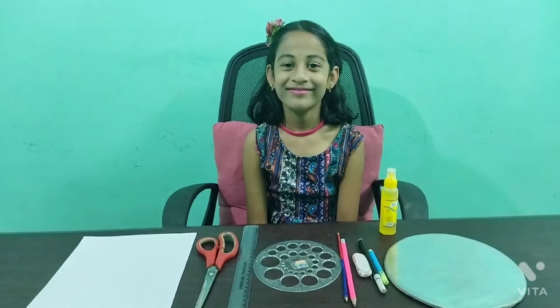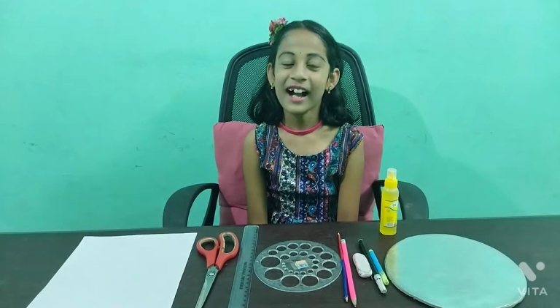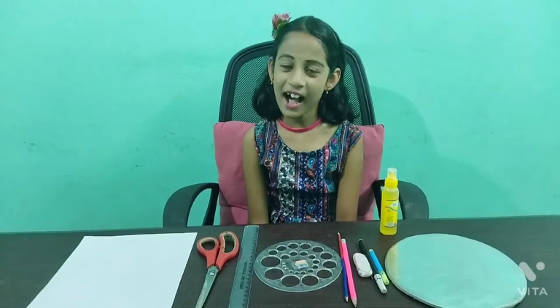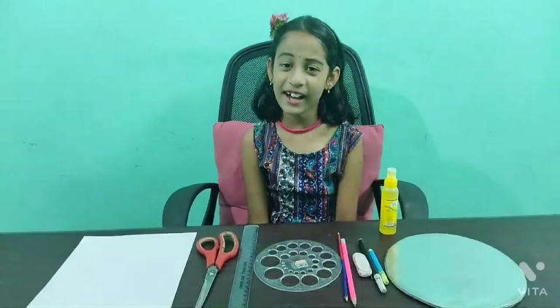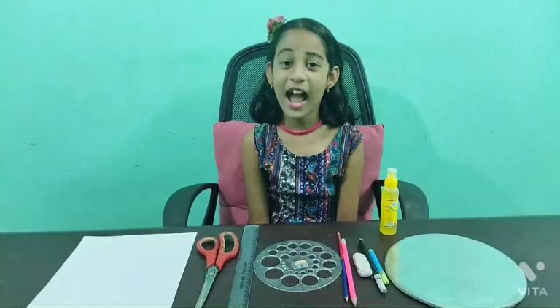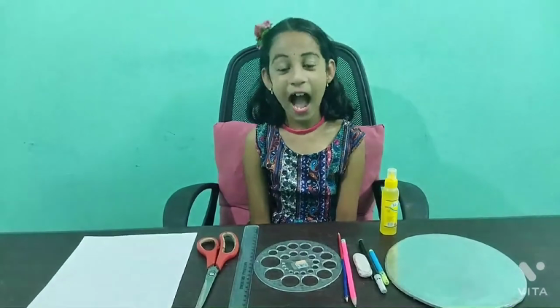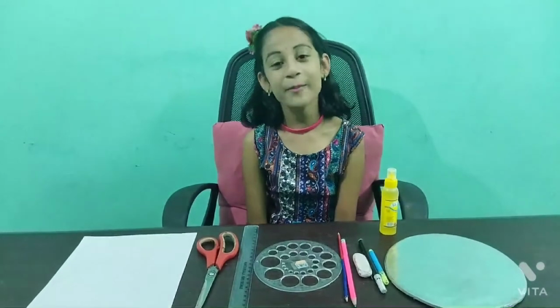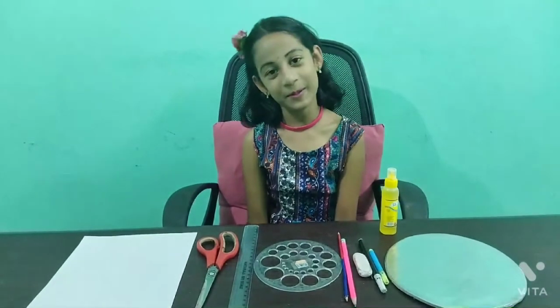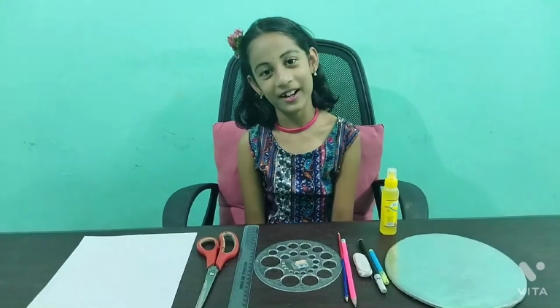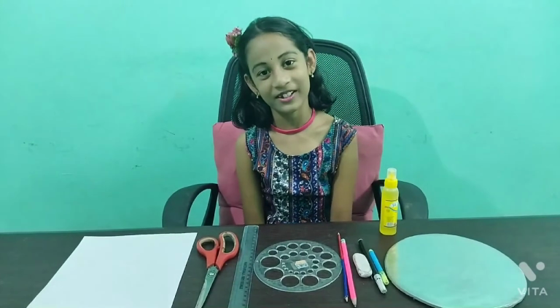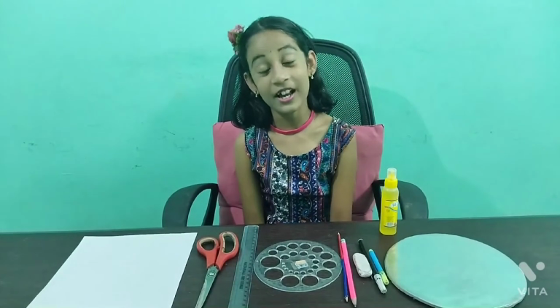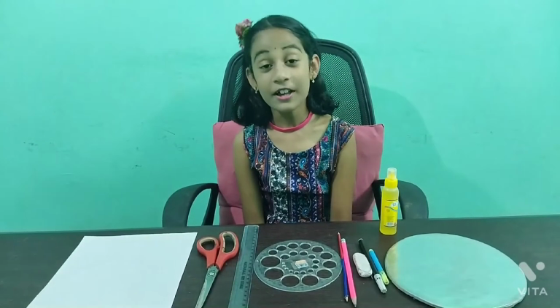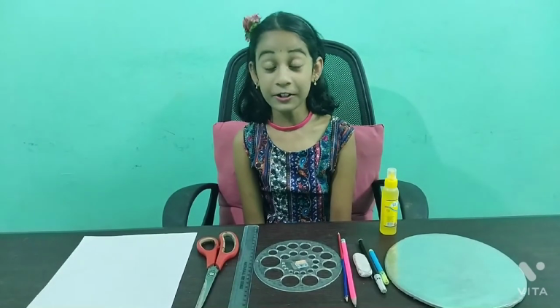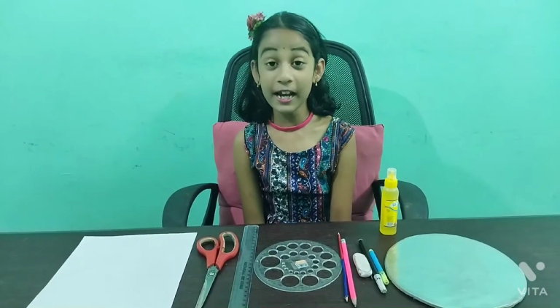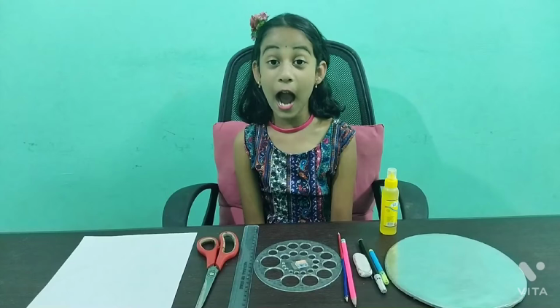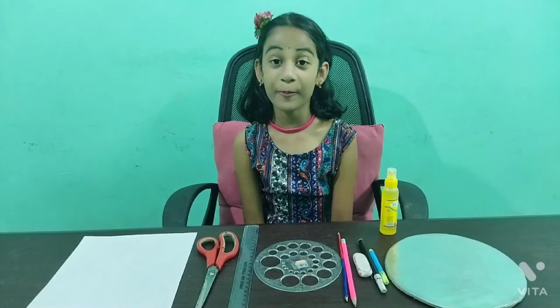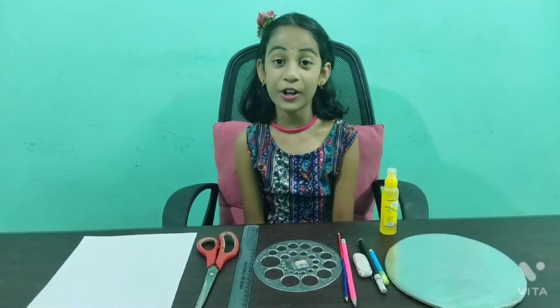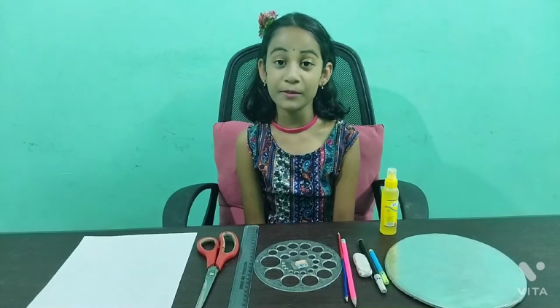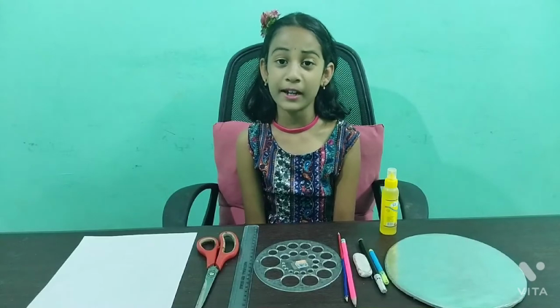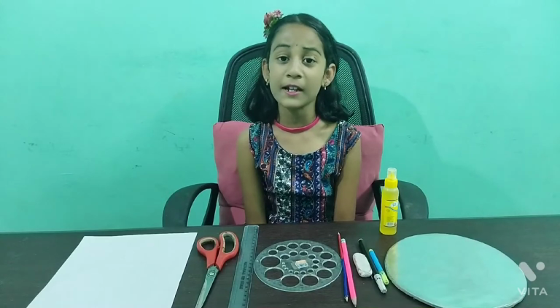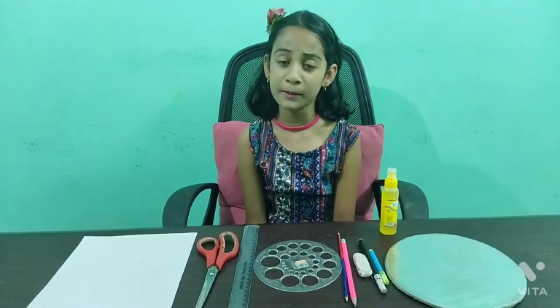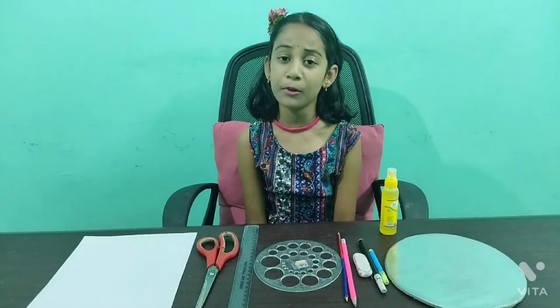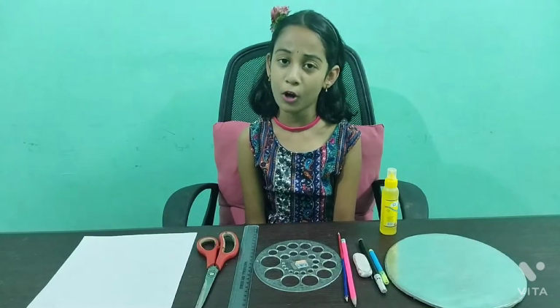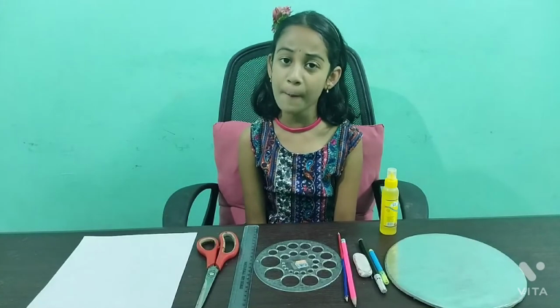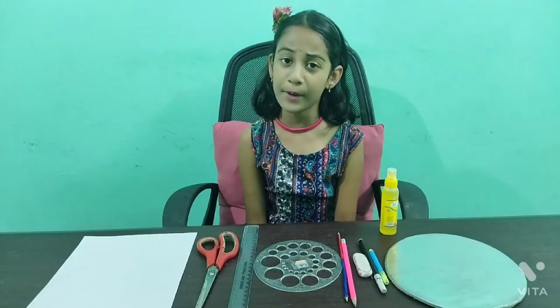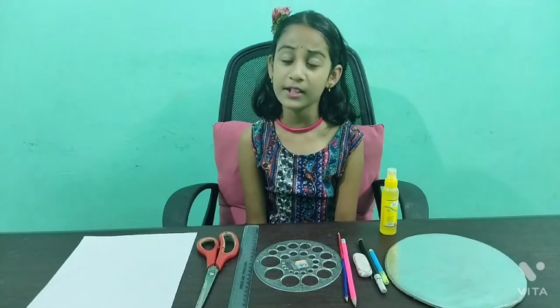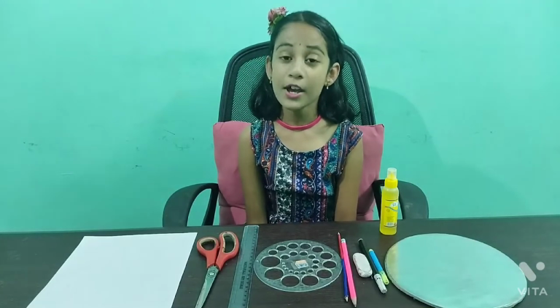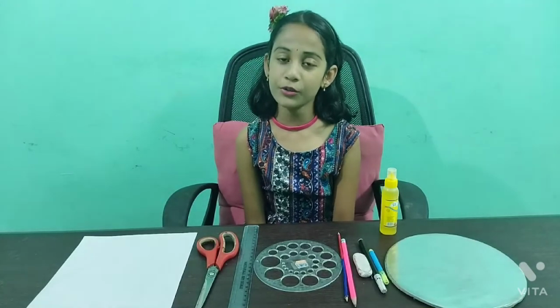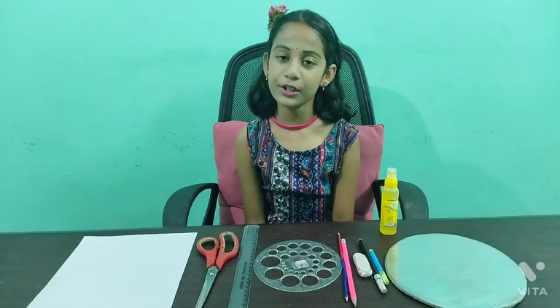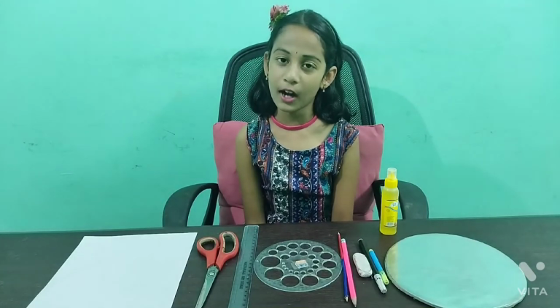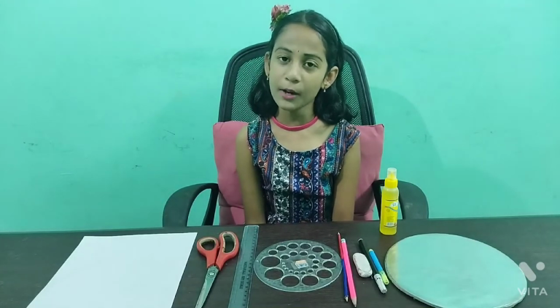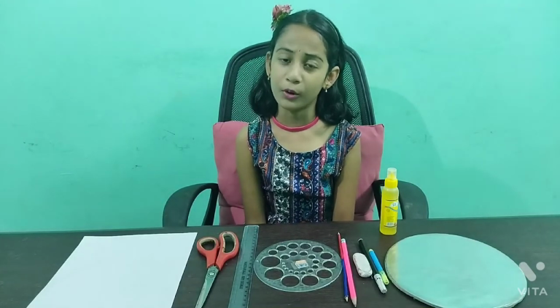Hi, I am Marjorie. Today I am going to make a simple compass using cardboard.